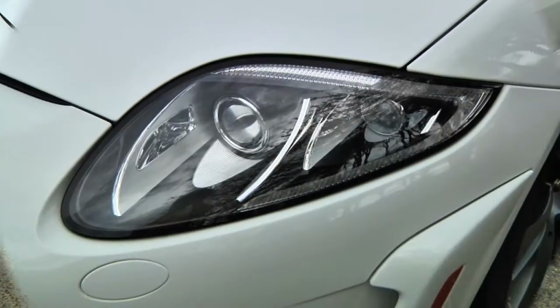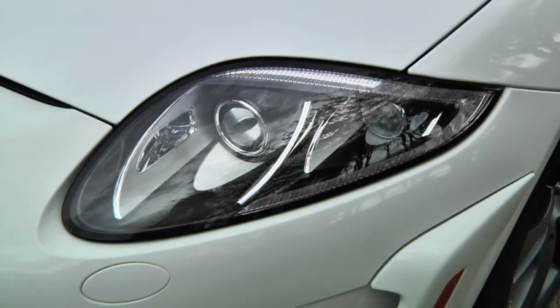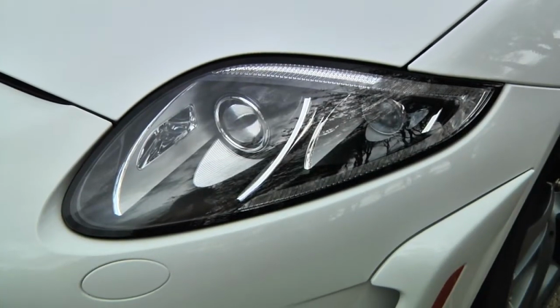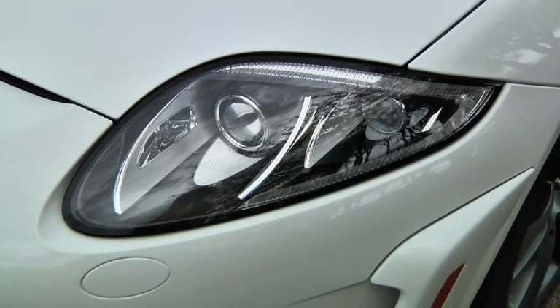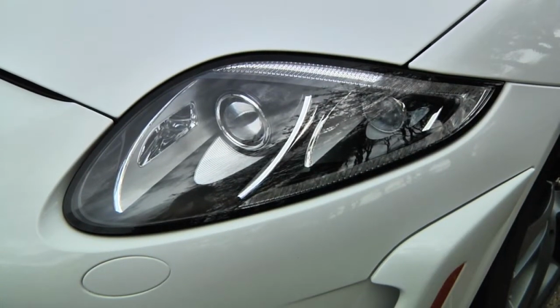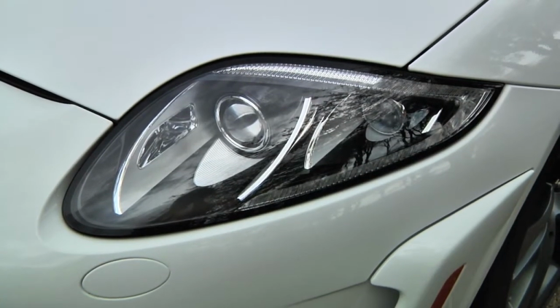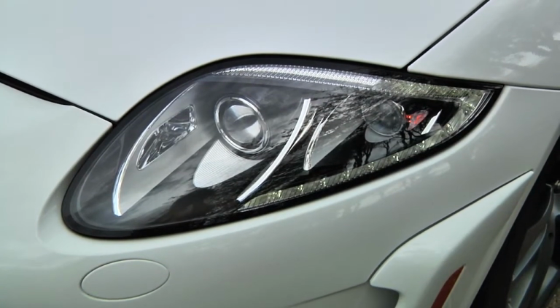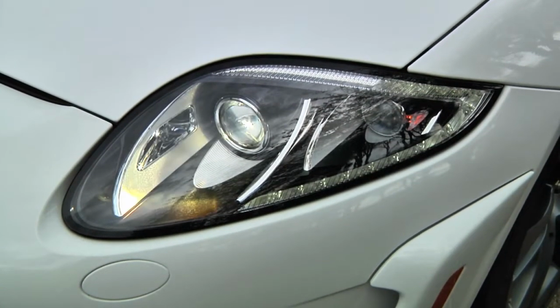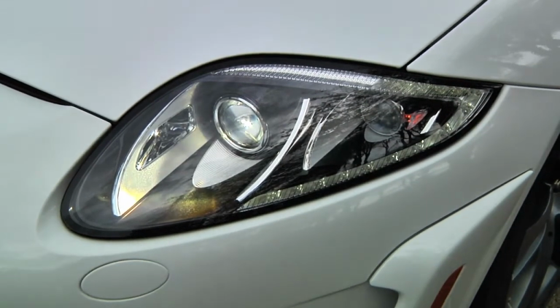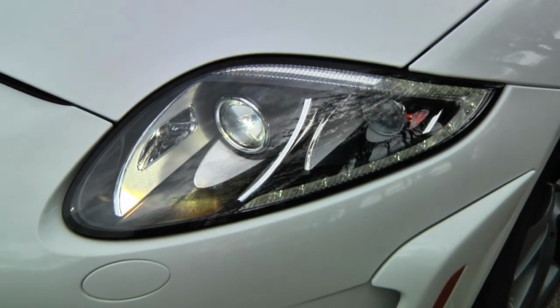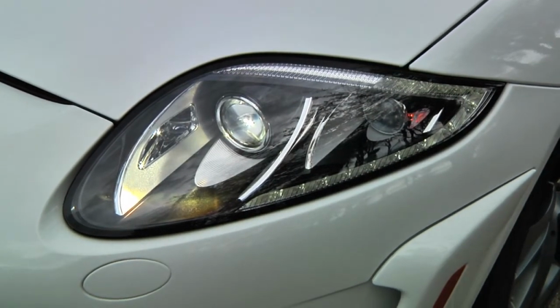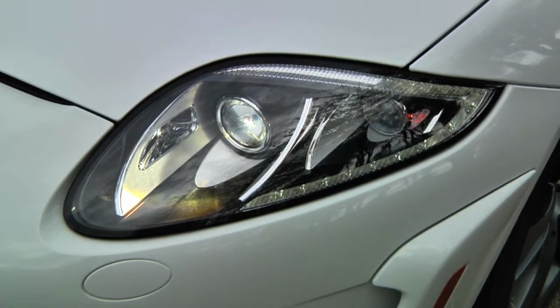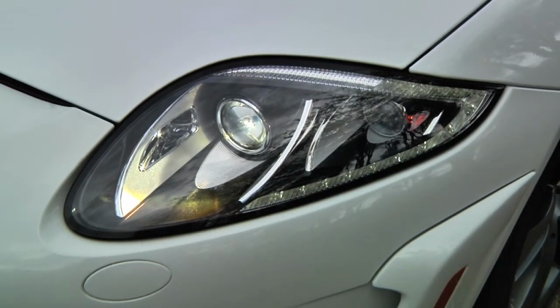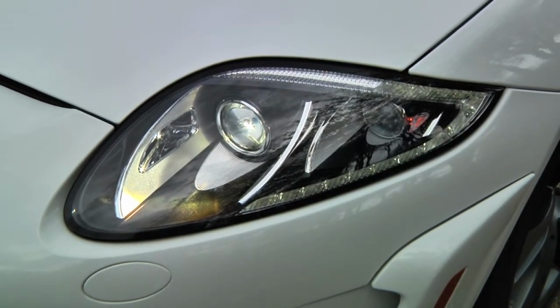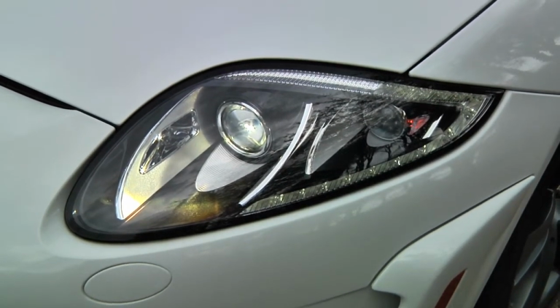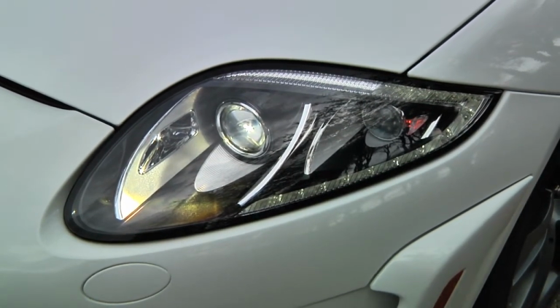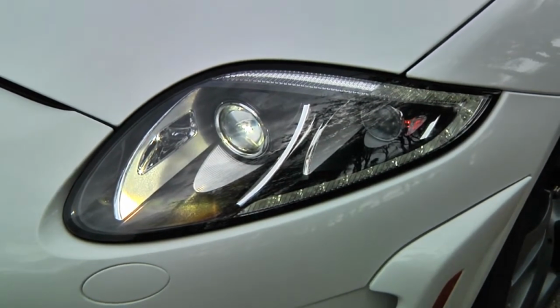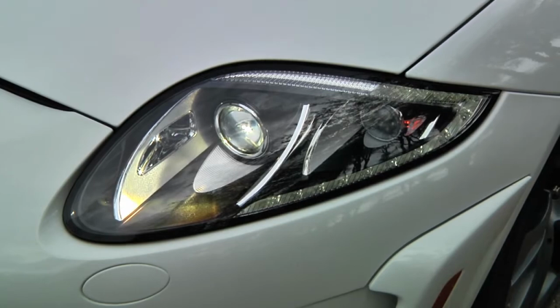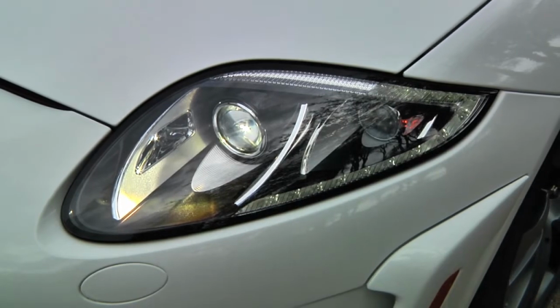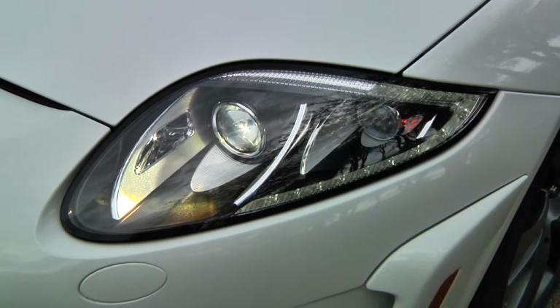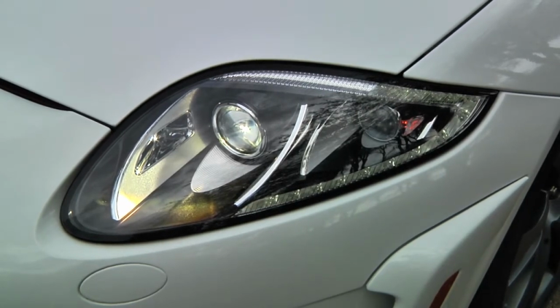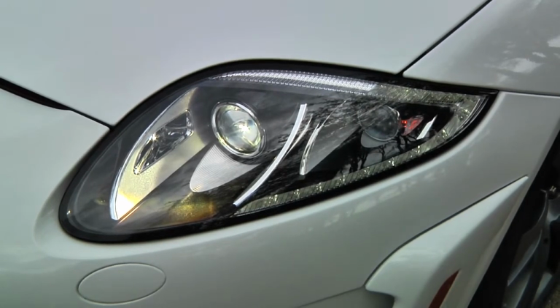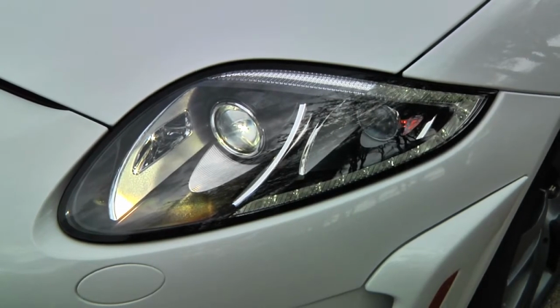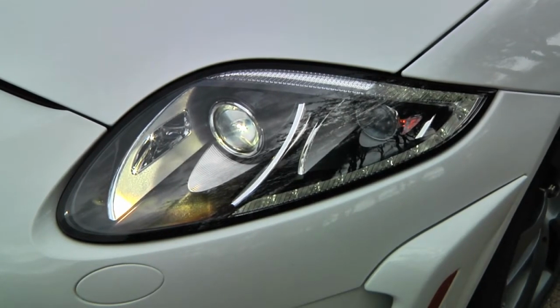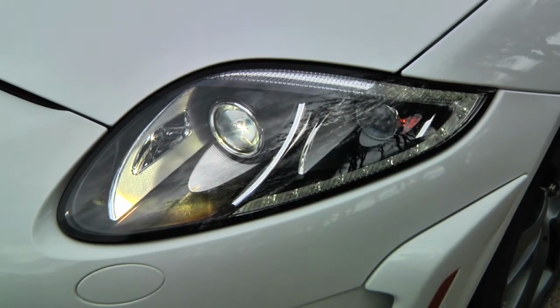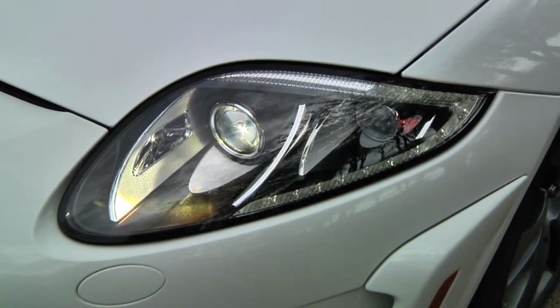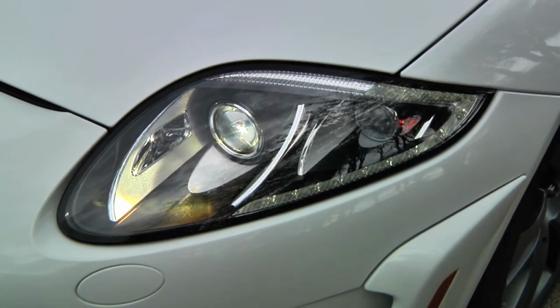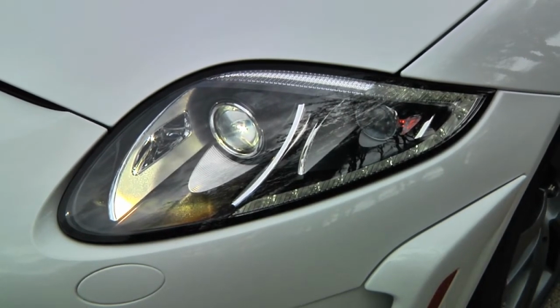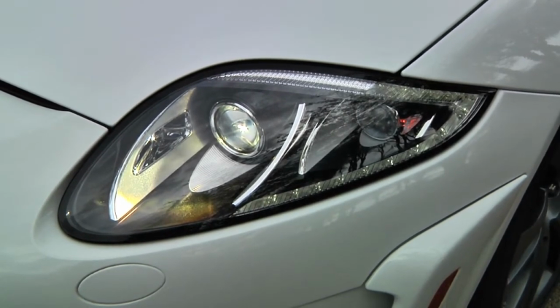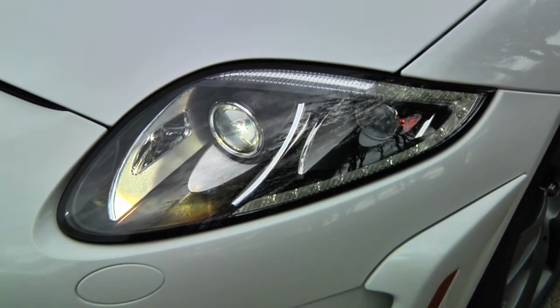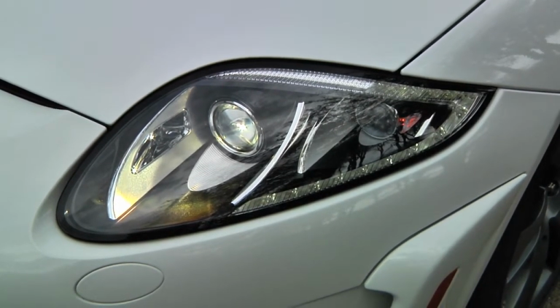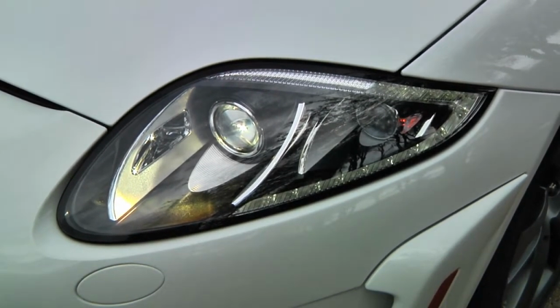The lighting elements are an adaptive xenon design which also incorporate LEDs forming the signature Jaguar J blade along the side.